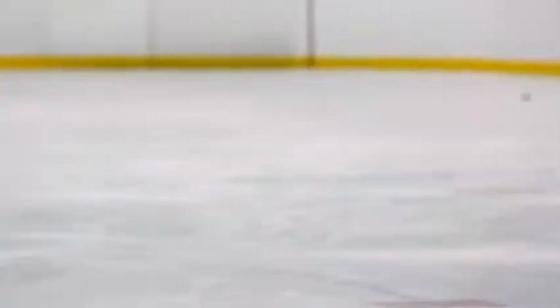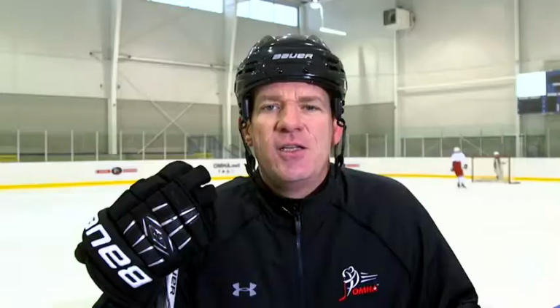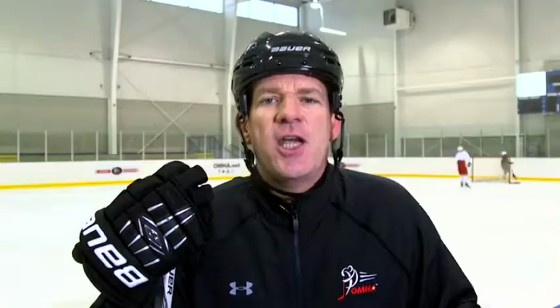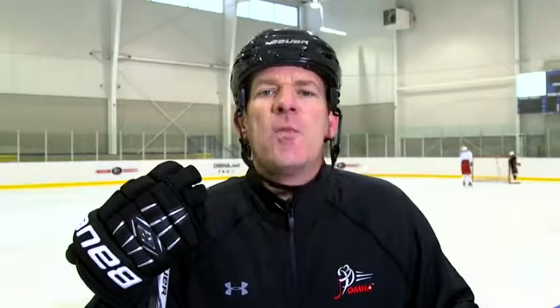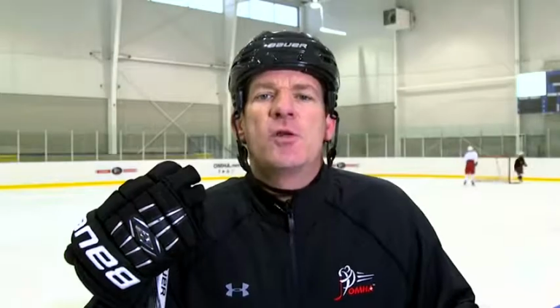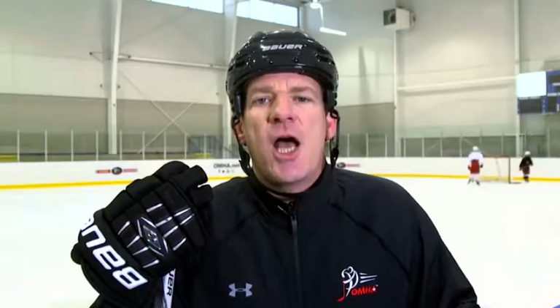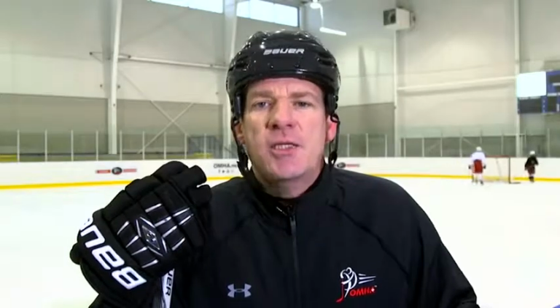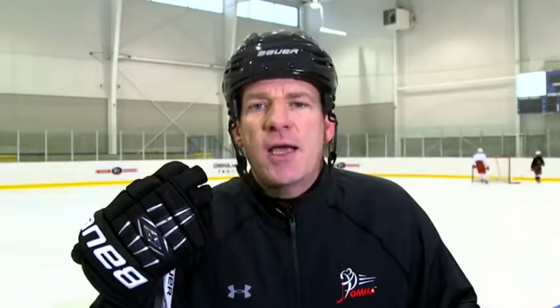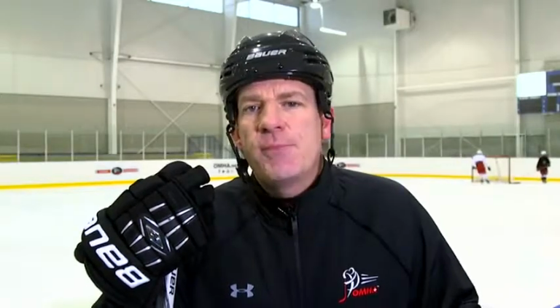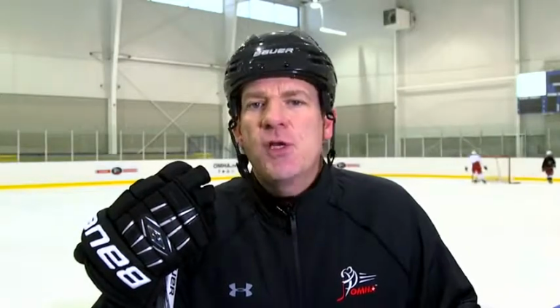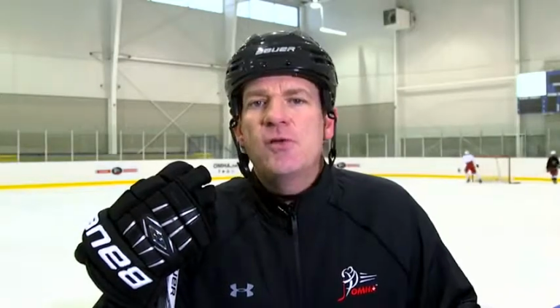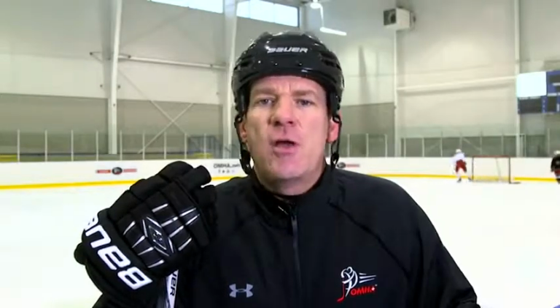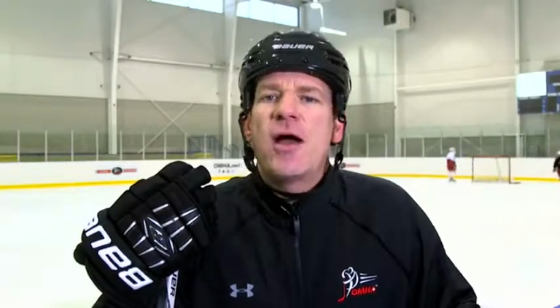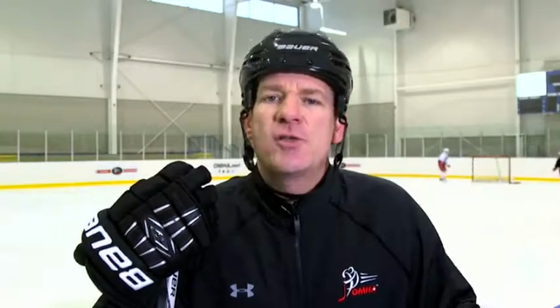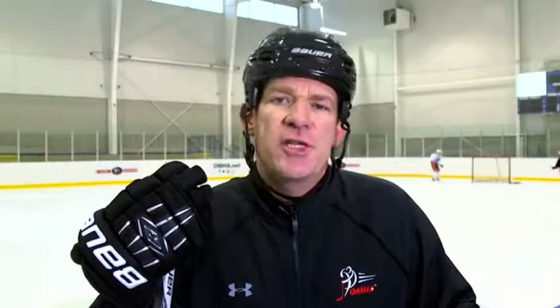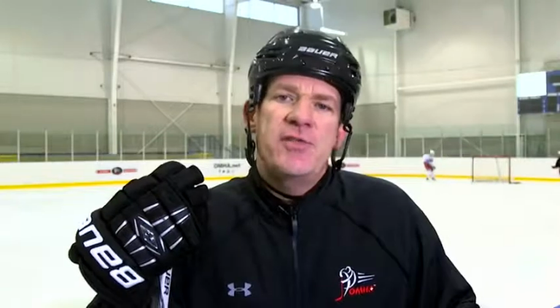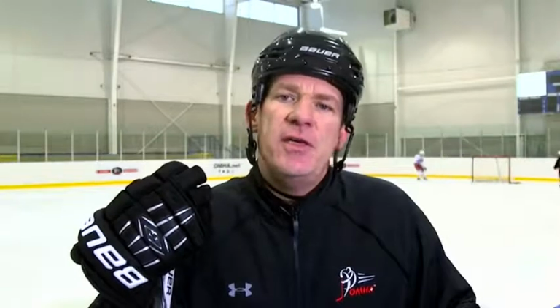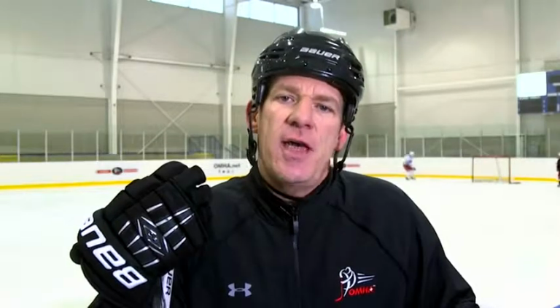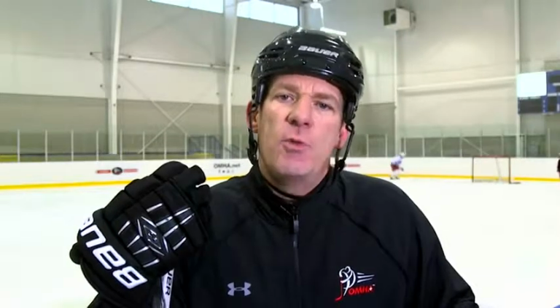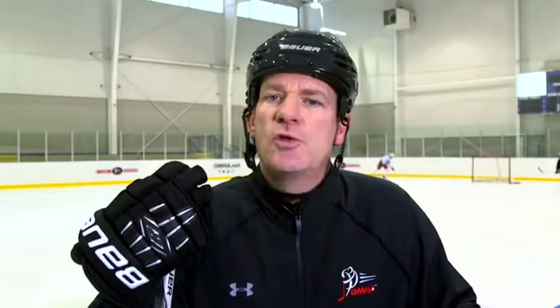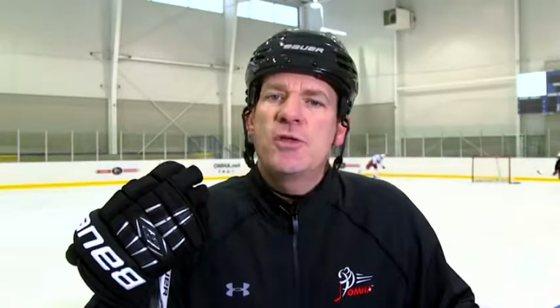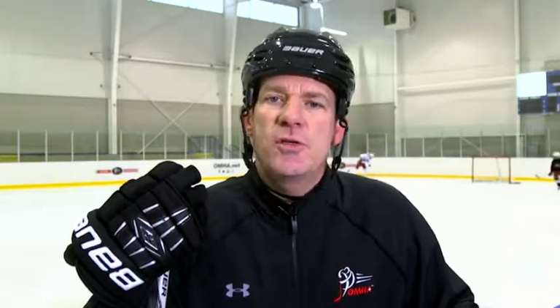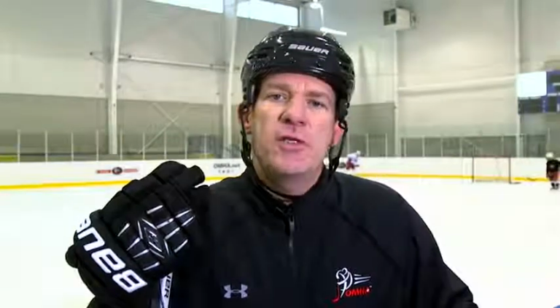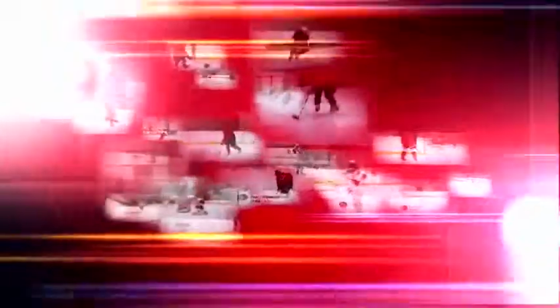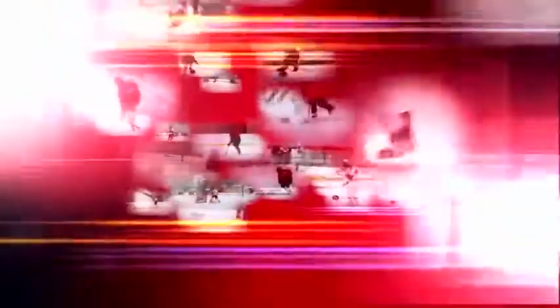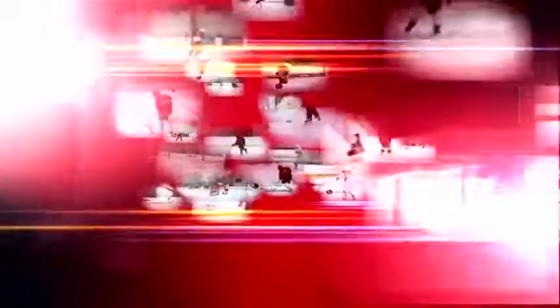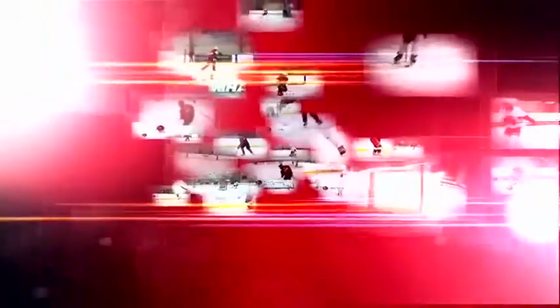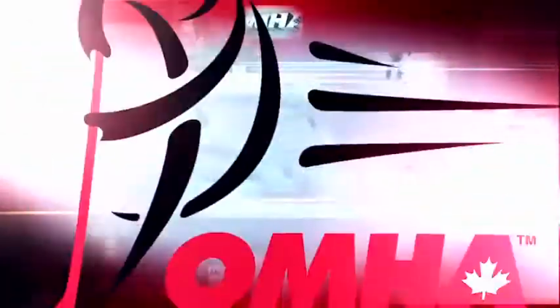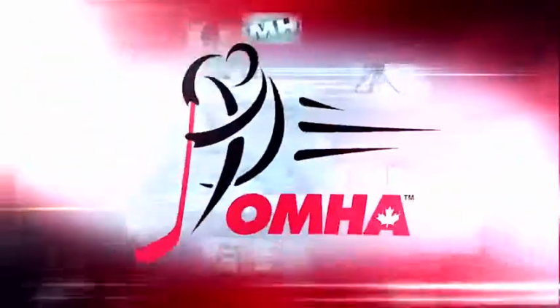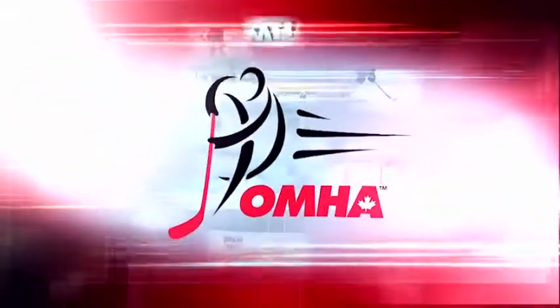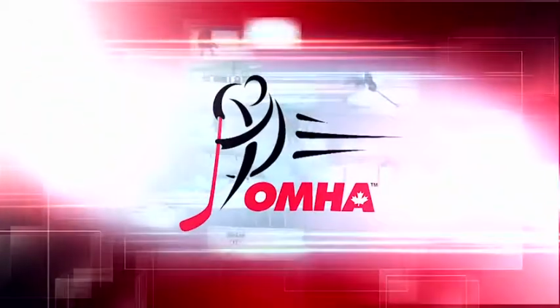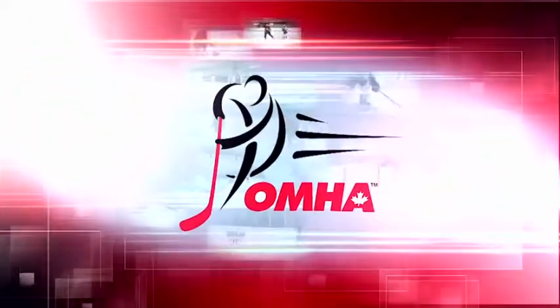Check out more Chalk Talk episodes on Rogers TV and more drills and resources at omha.net.